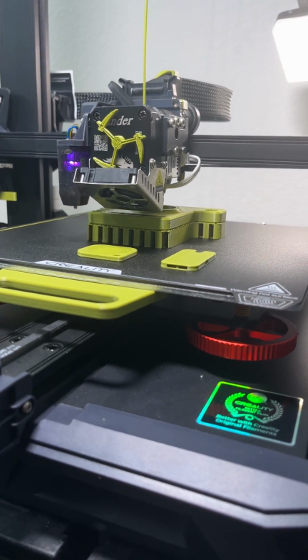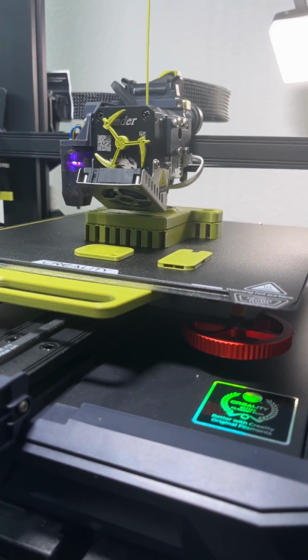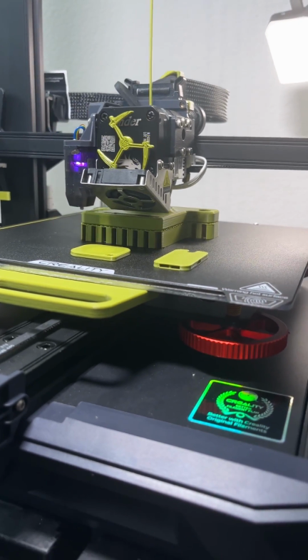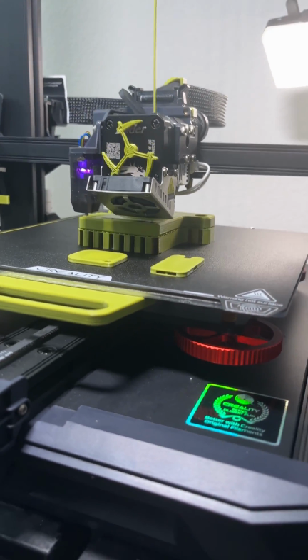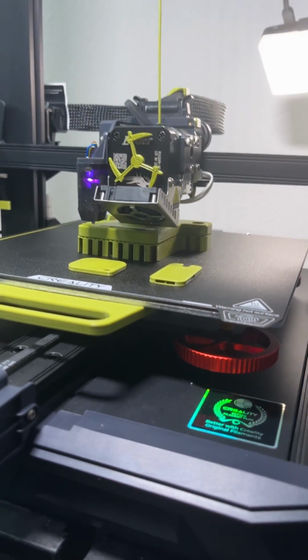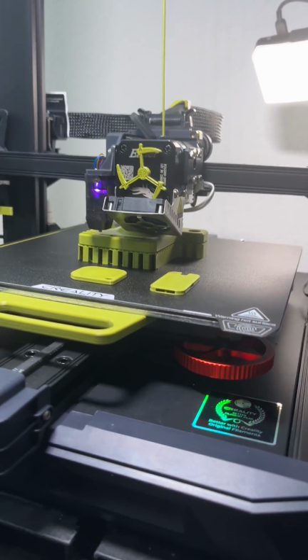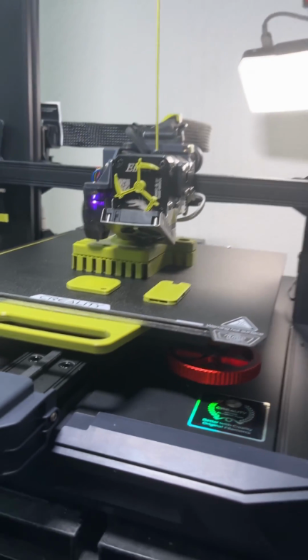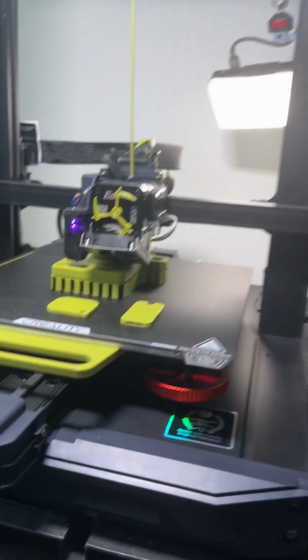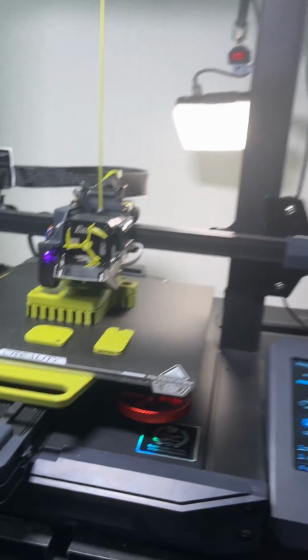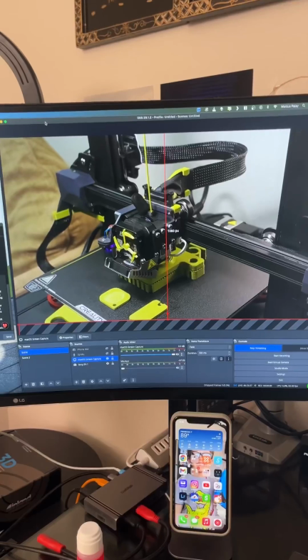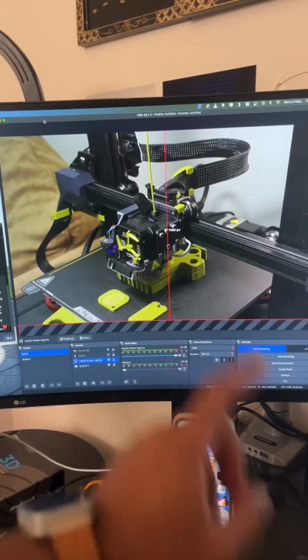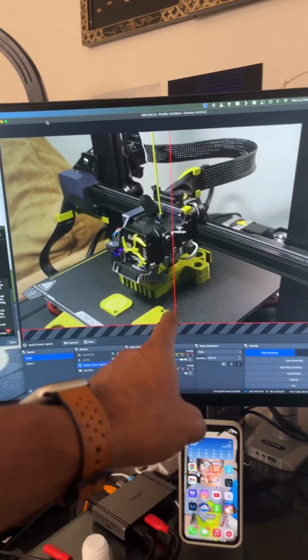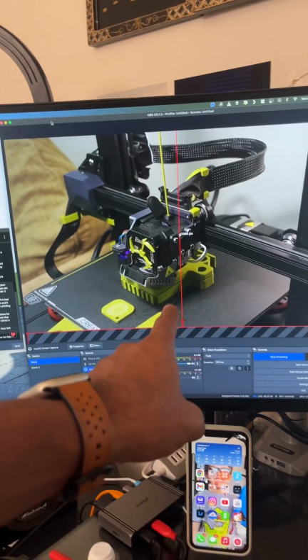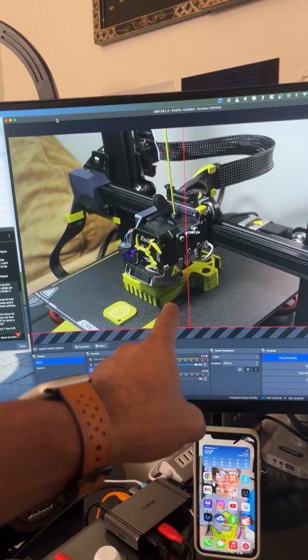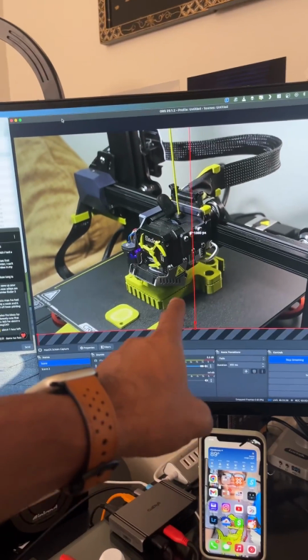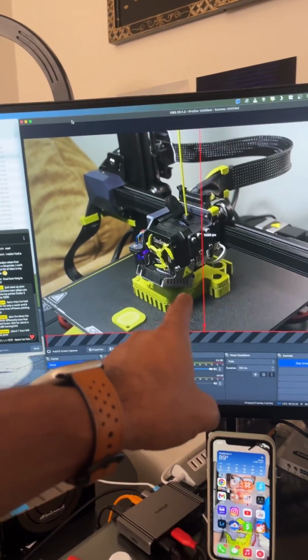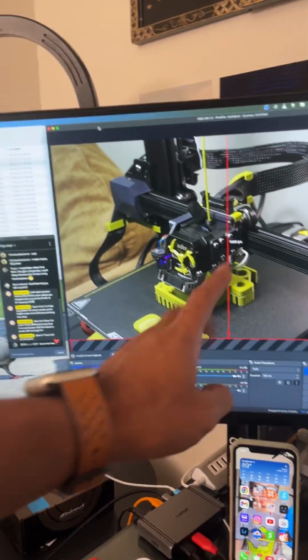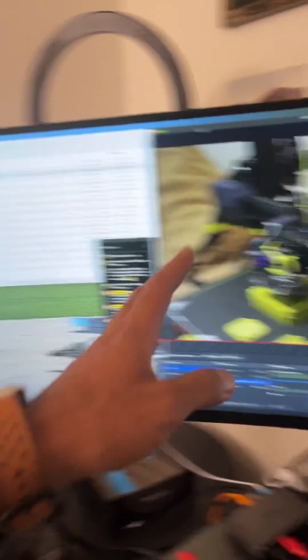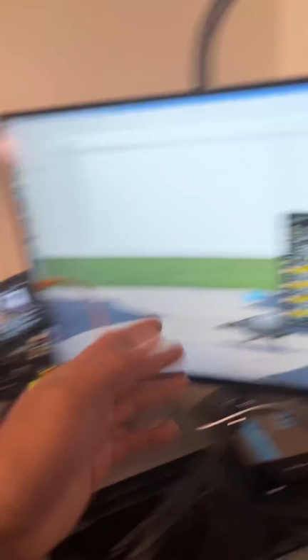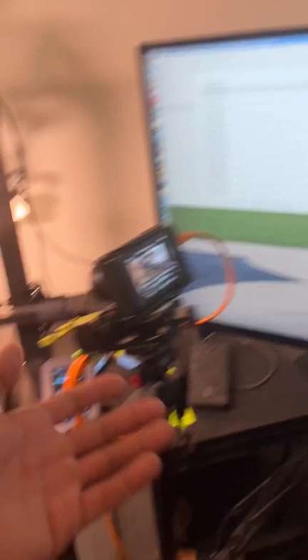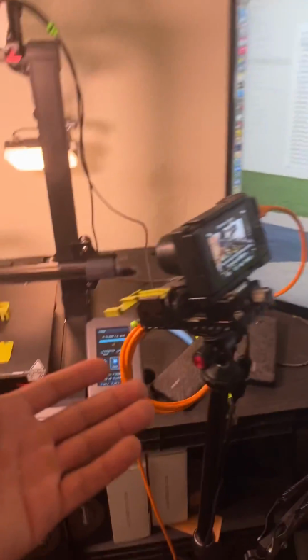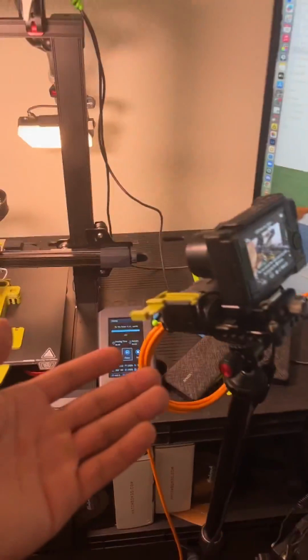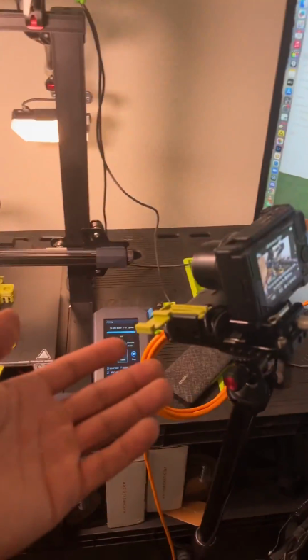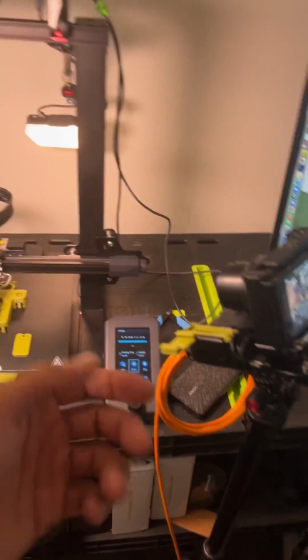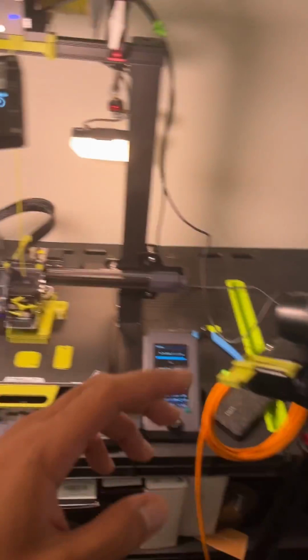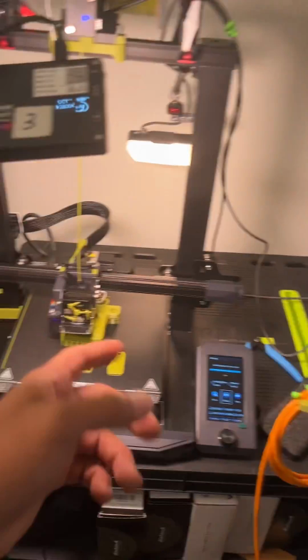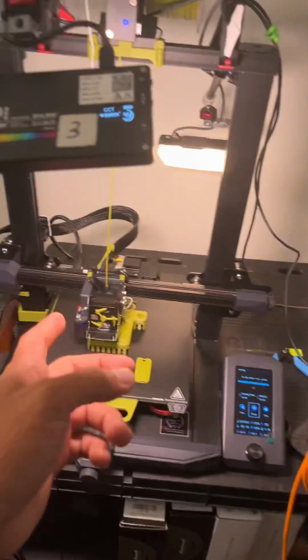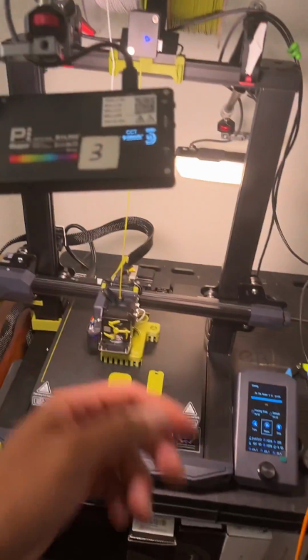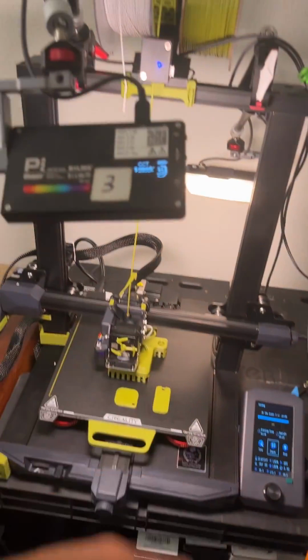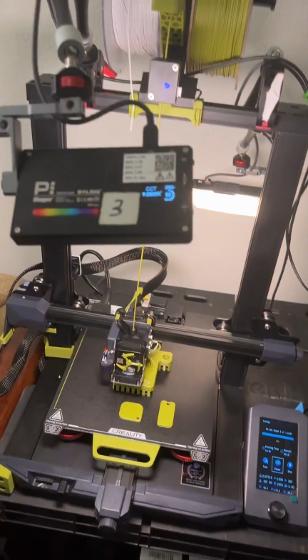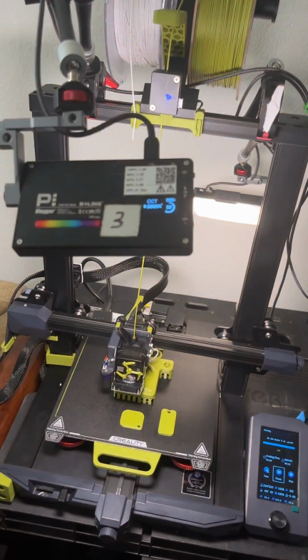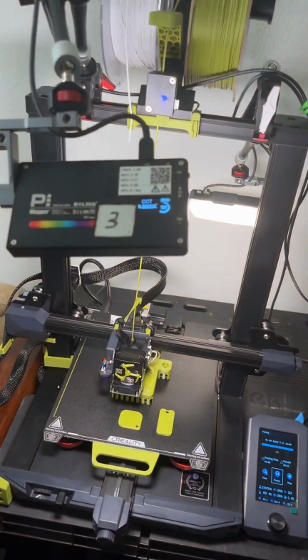I am live streaming, so check me out. I'm just going to keep on printing.